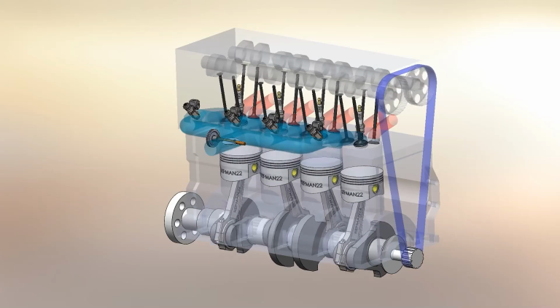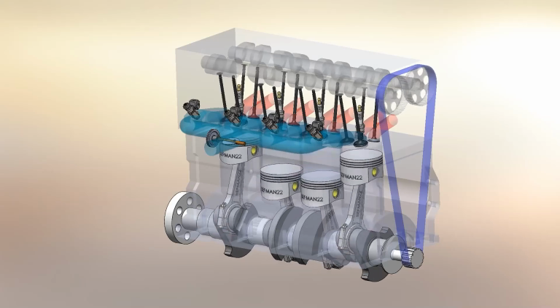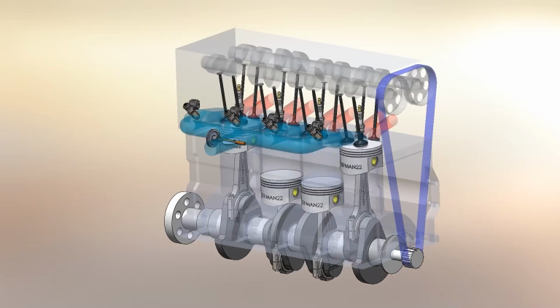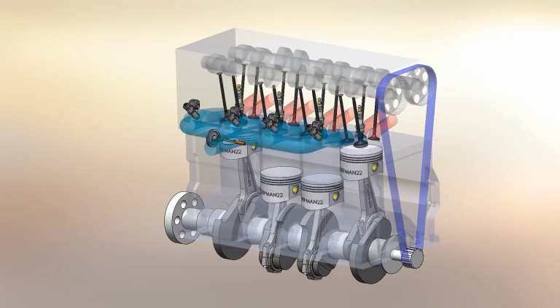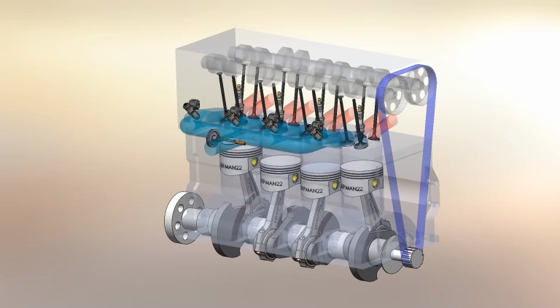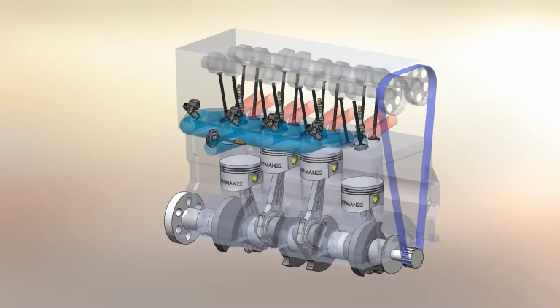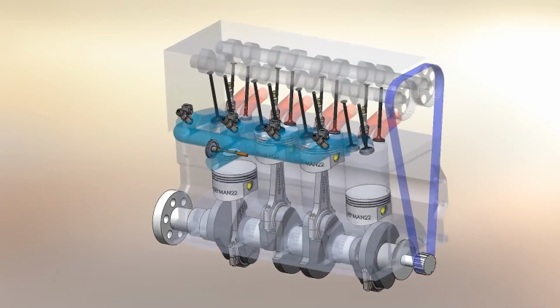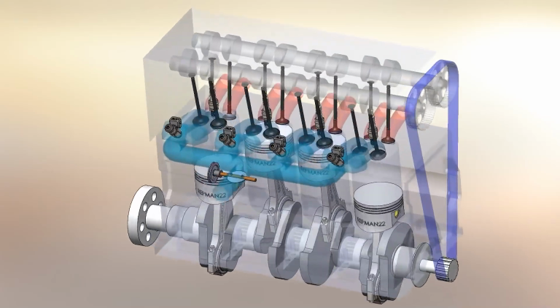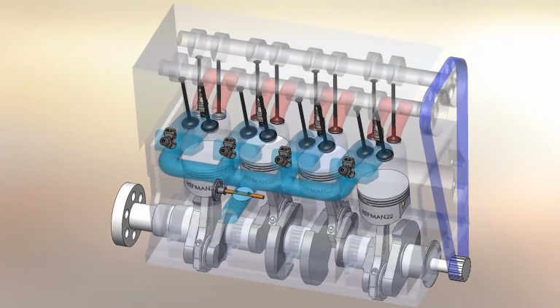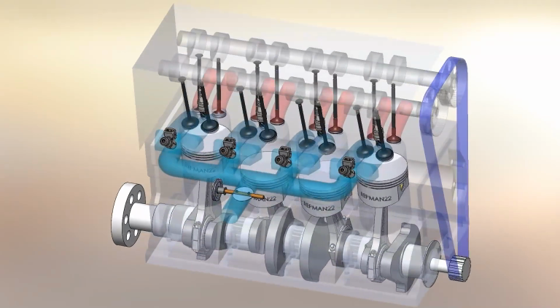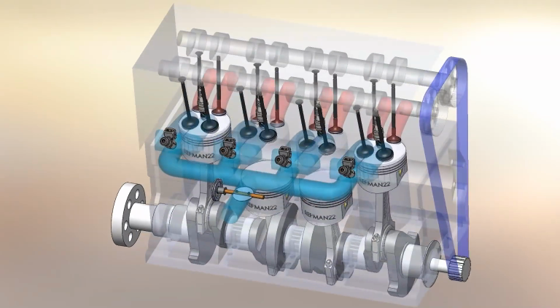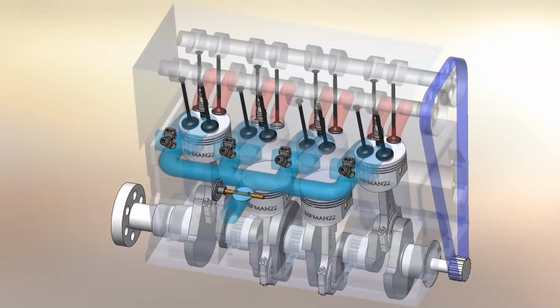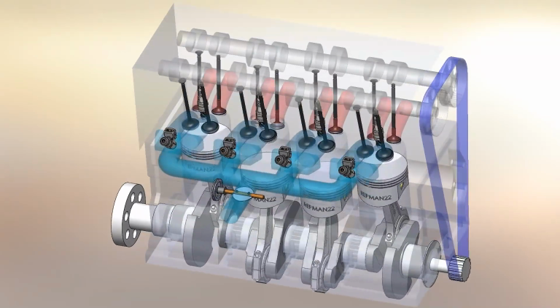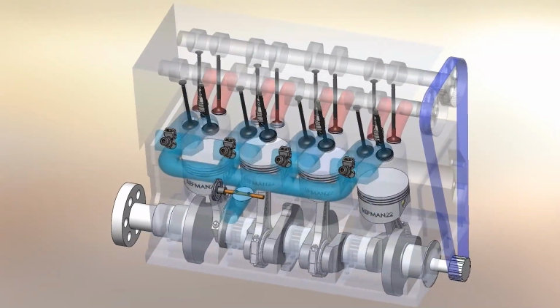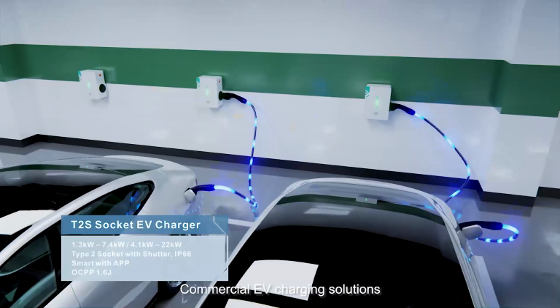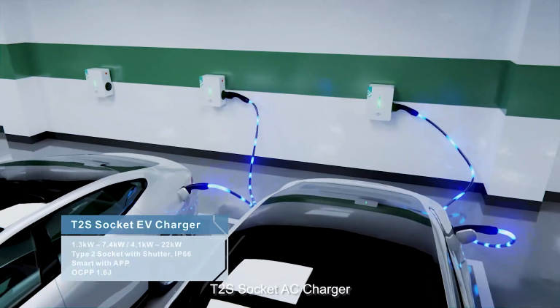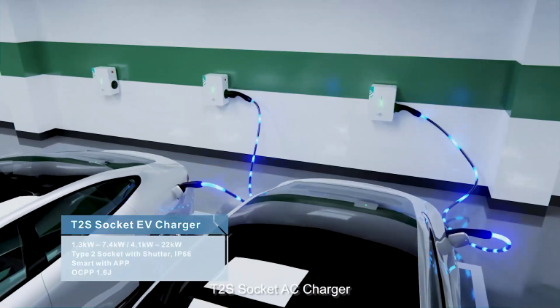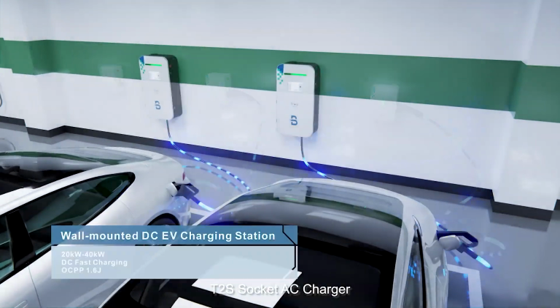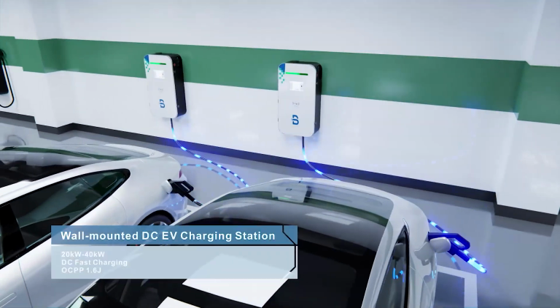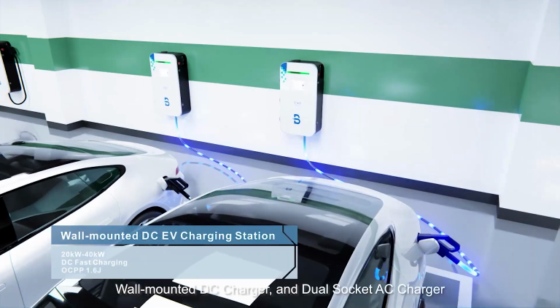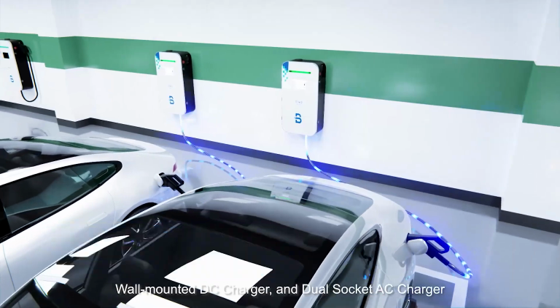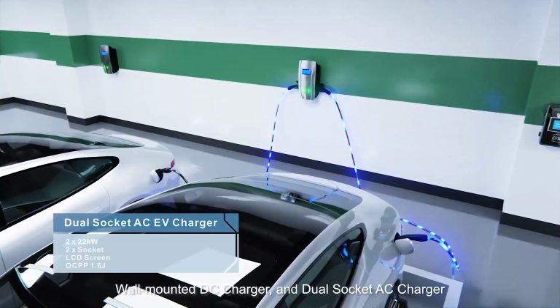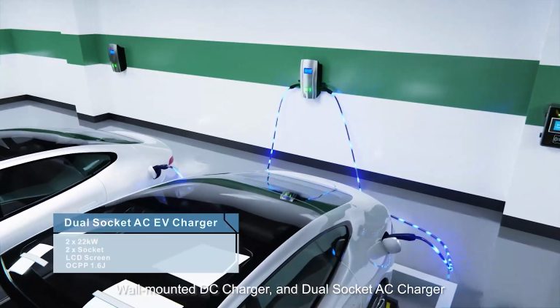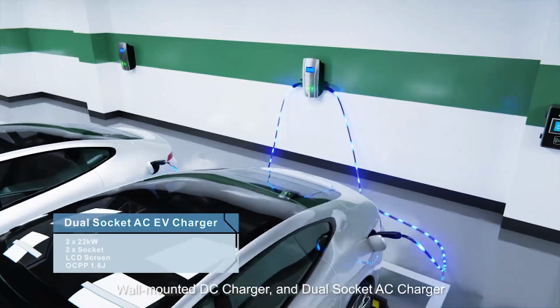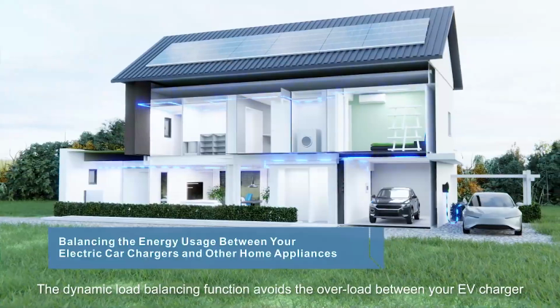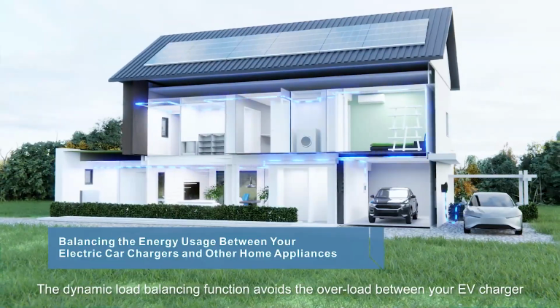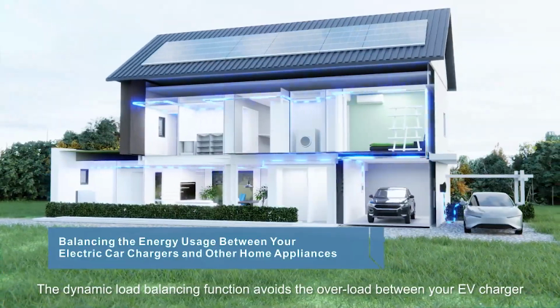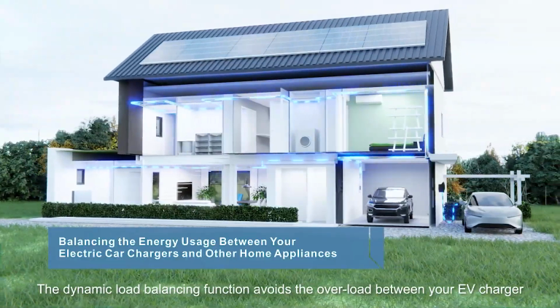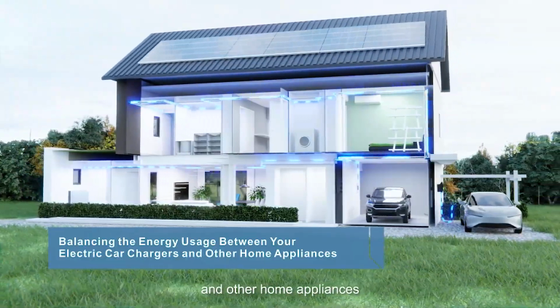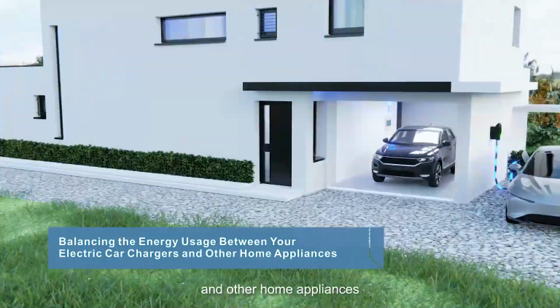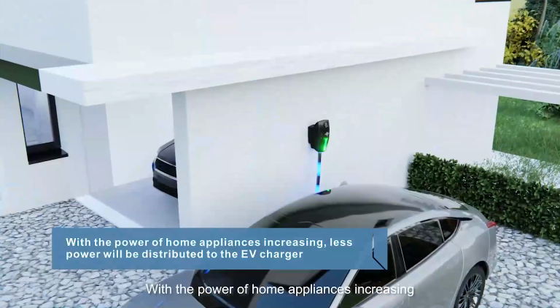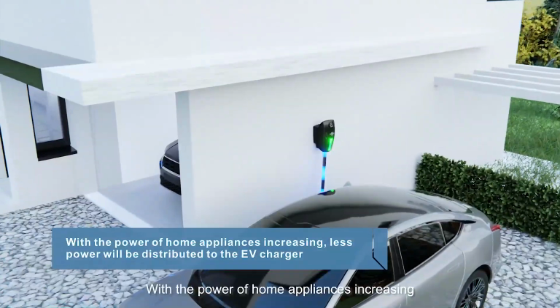In fact, it's very difficult to prohibit combustion cars since in our neighborhoods there's no electrical network capable of supporting so many car chargers.